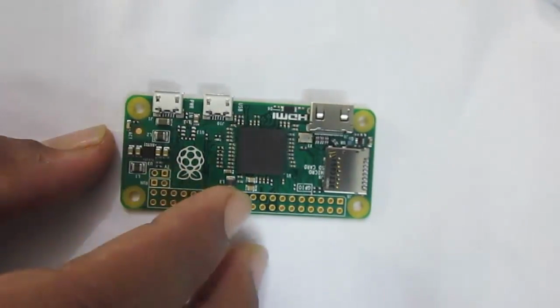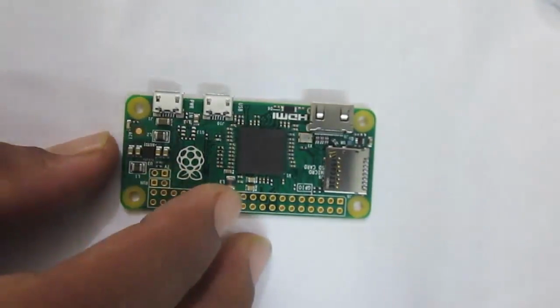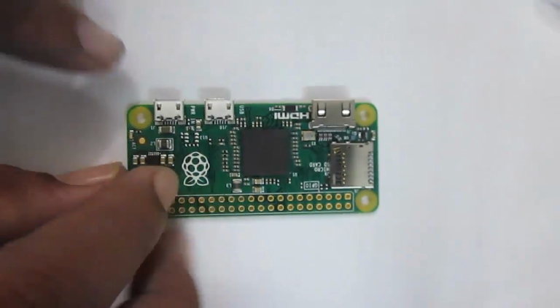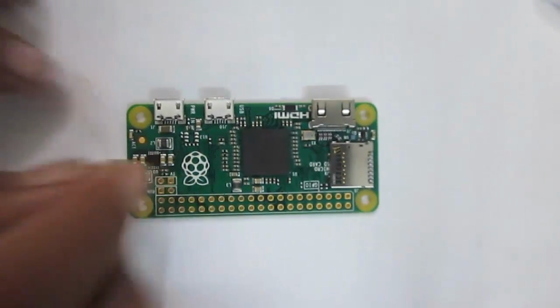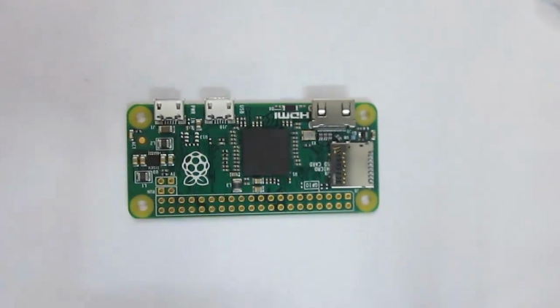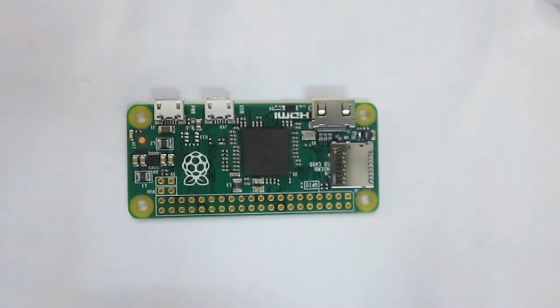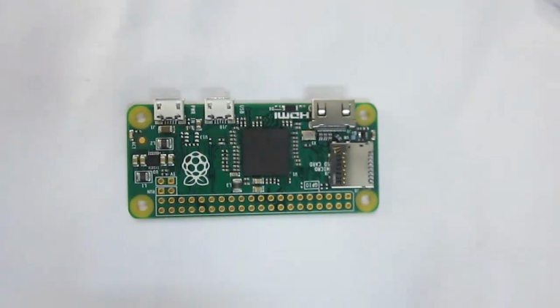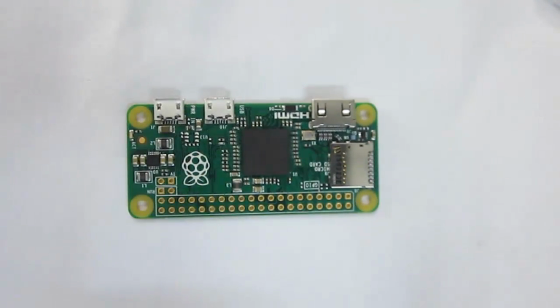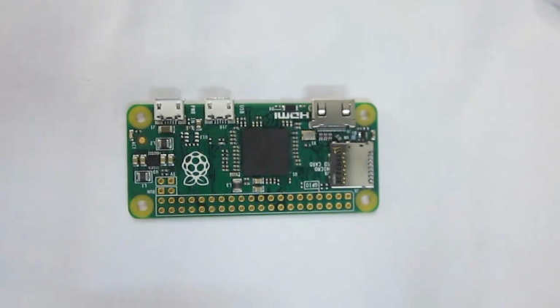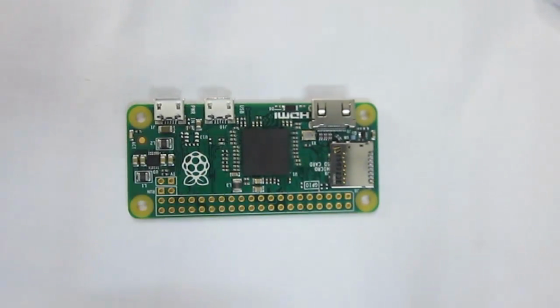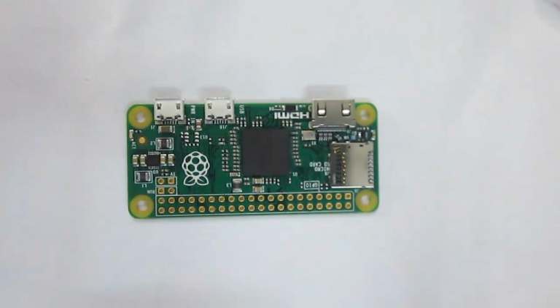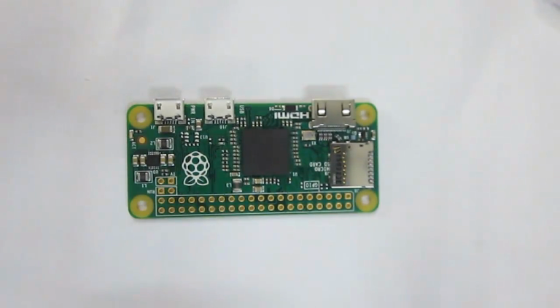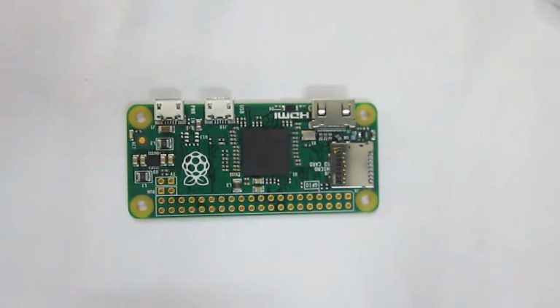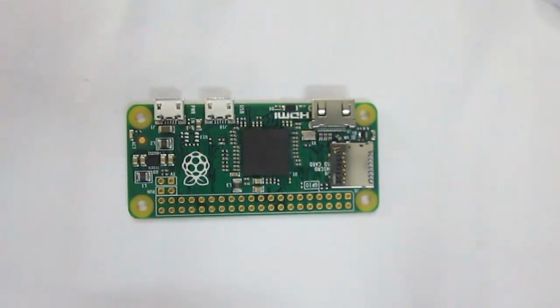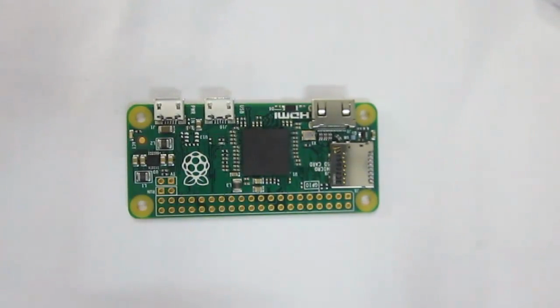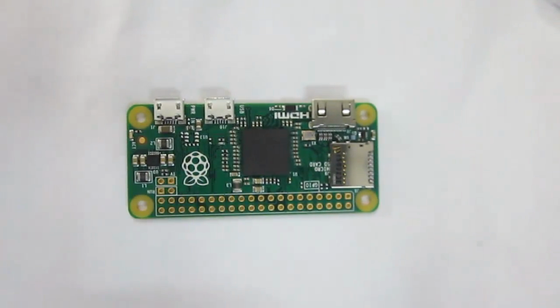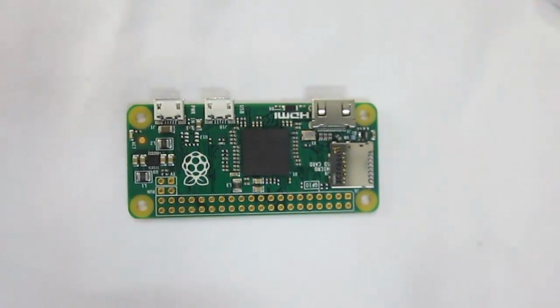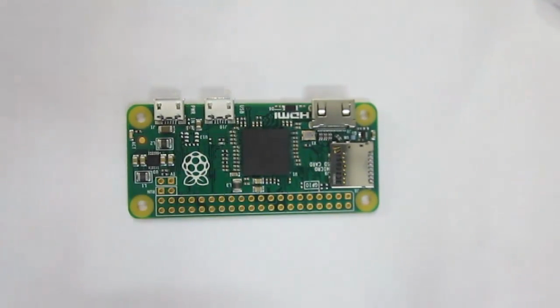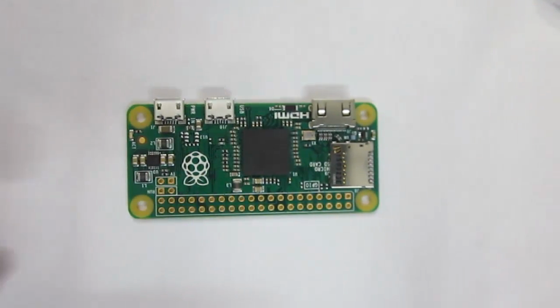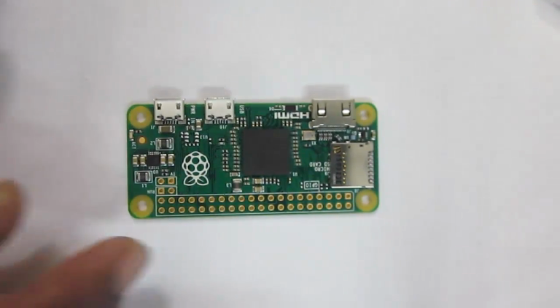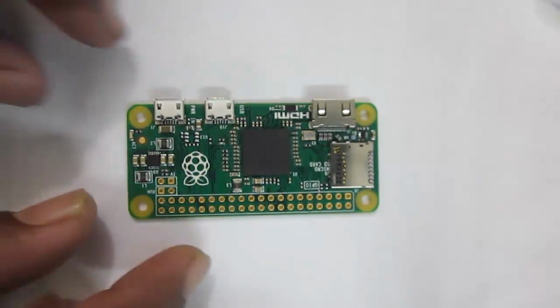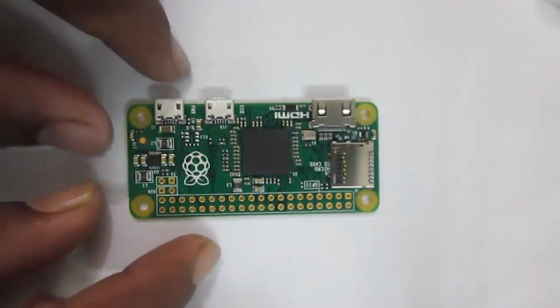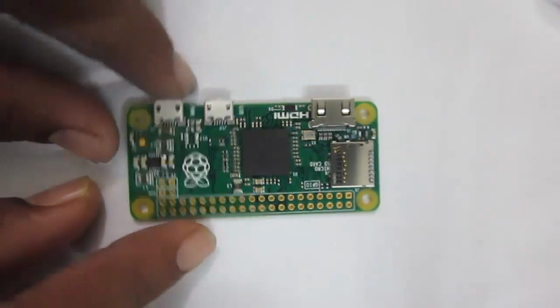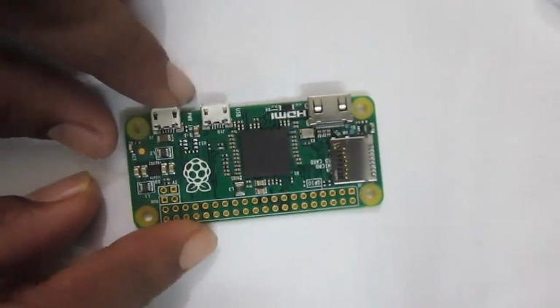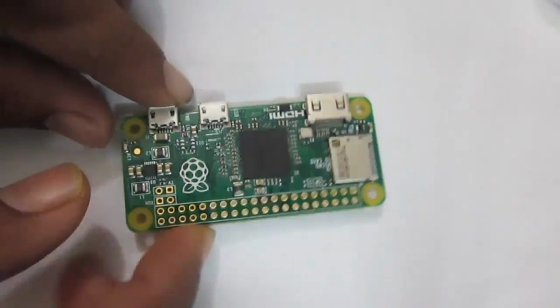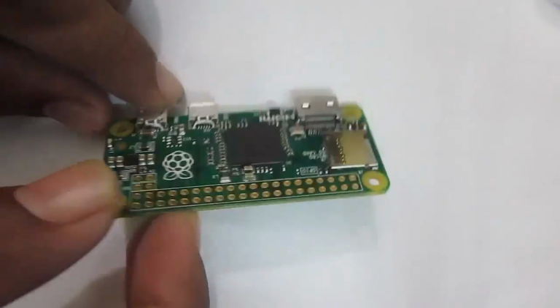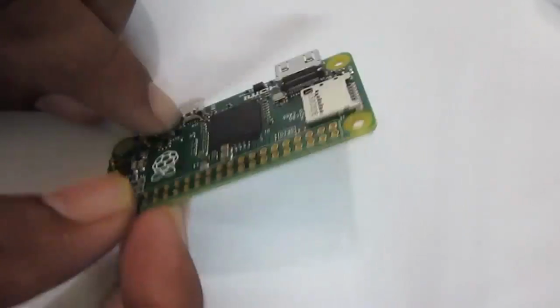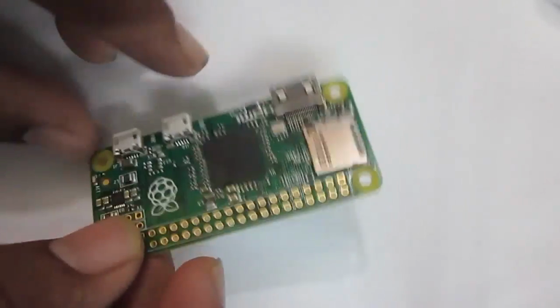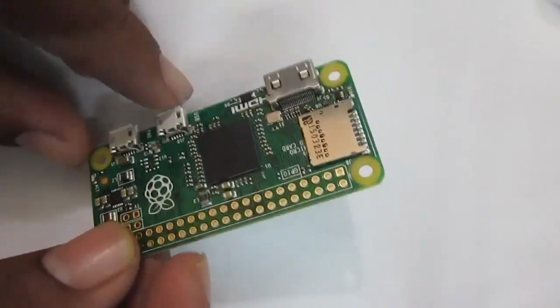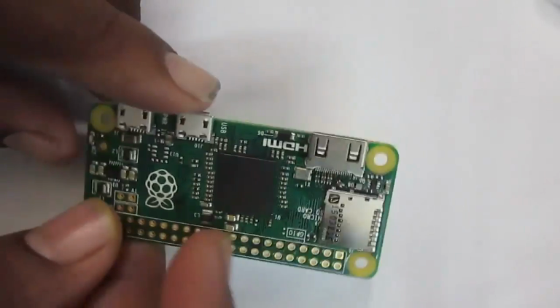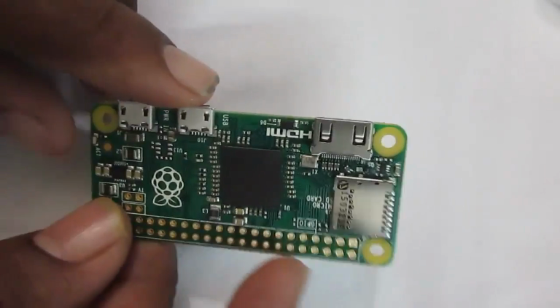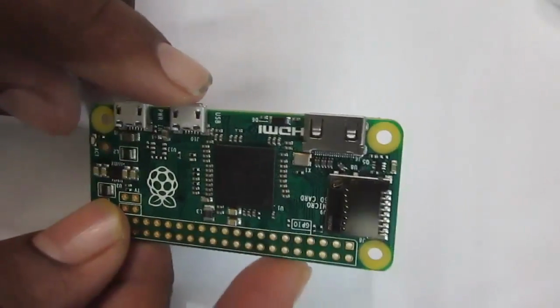This is the Raspberry Pi Zero module. Let's check out the hardware.